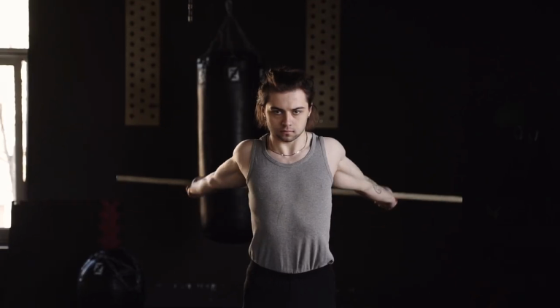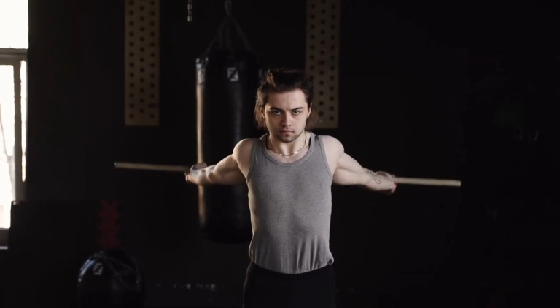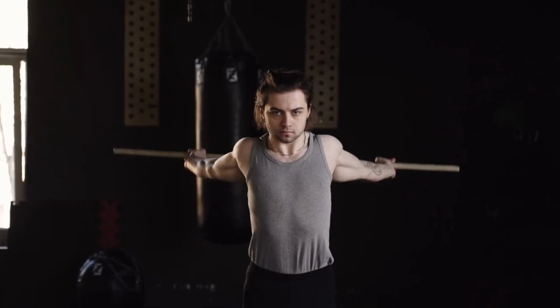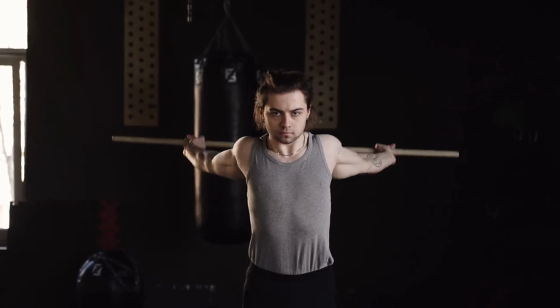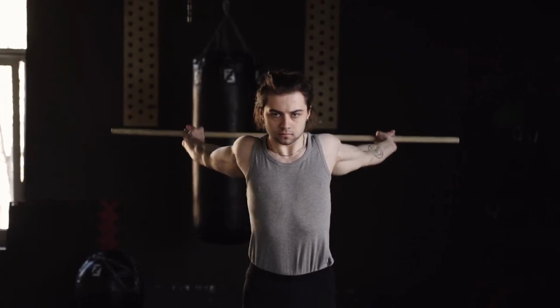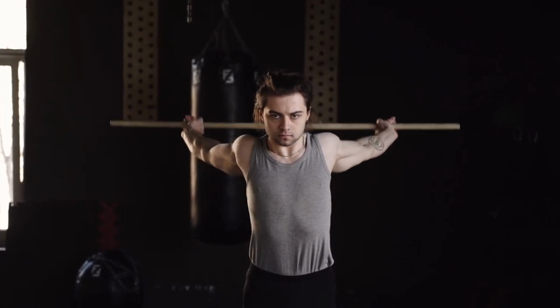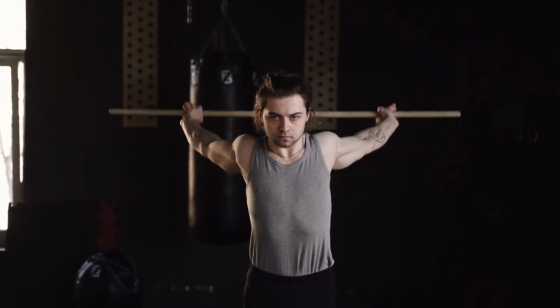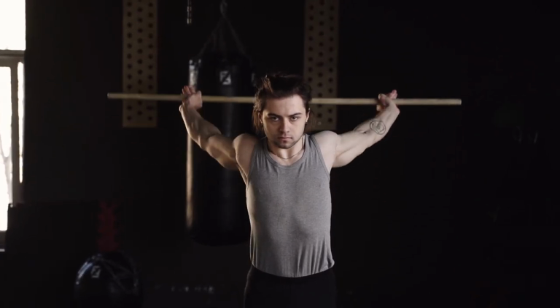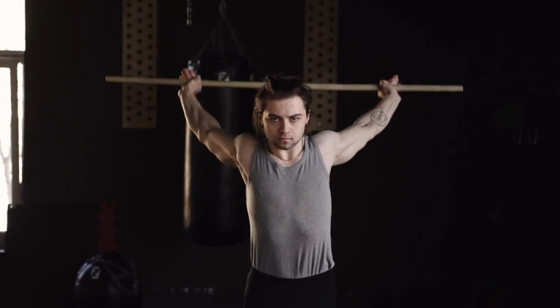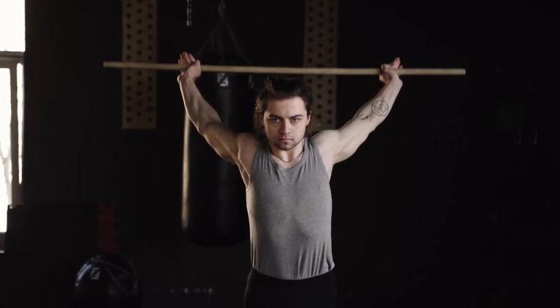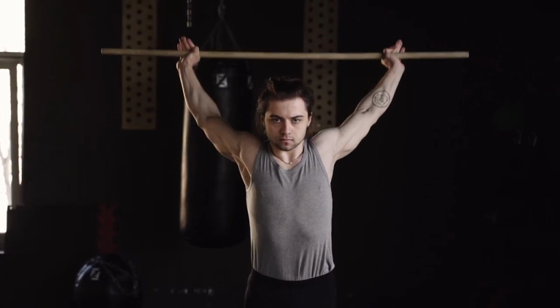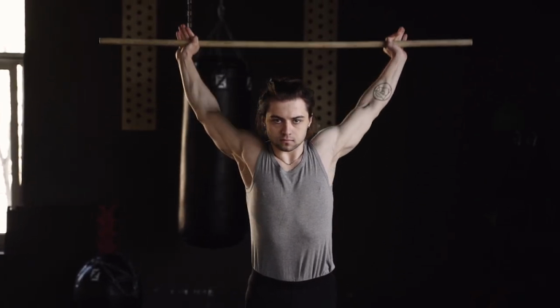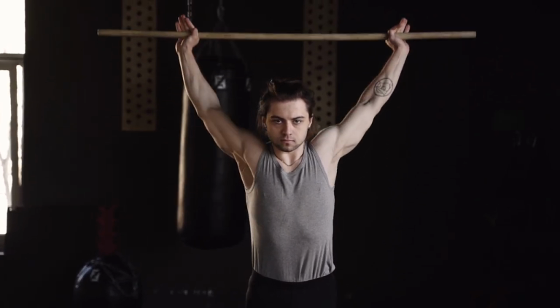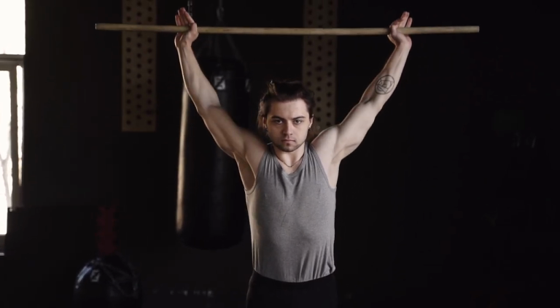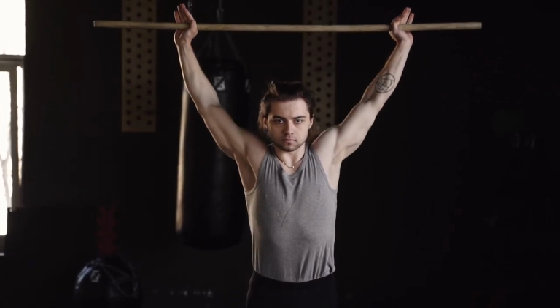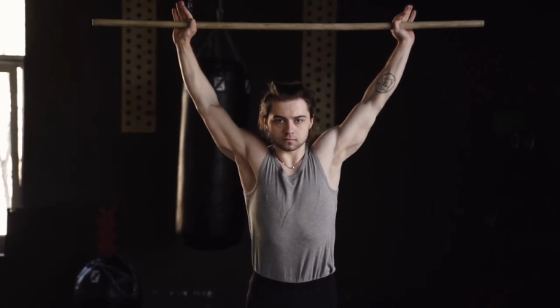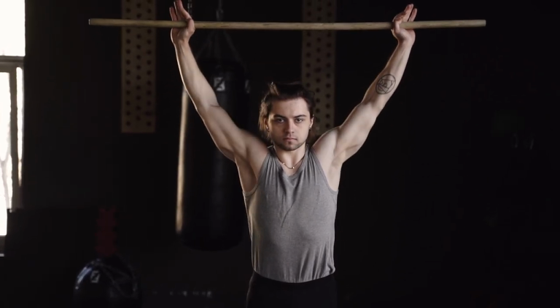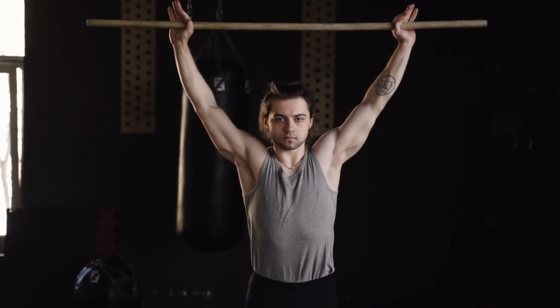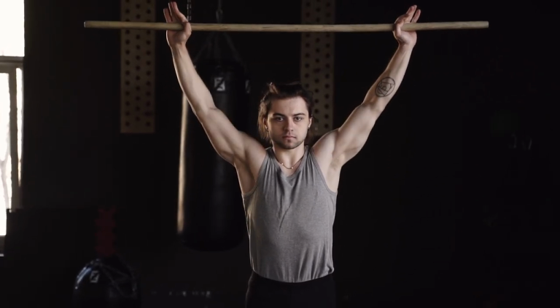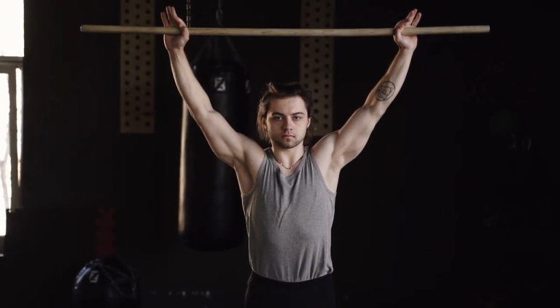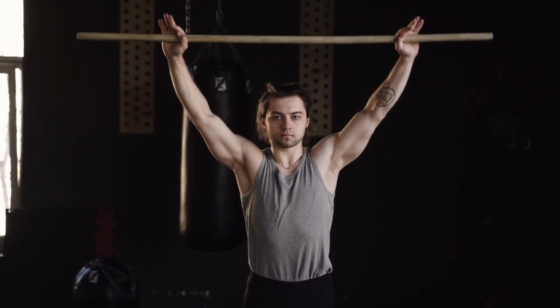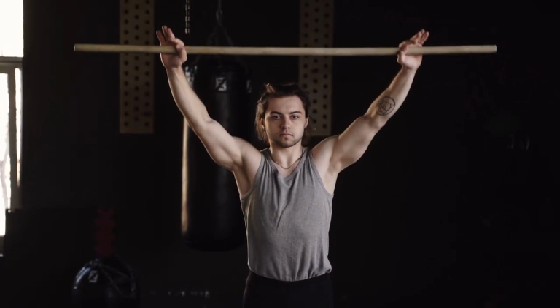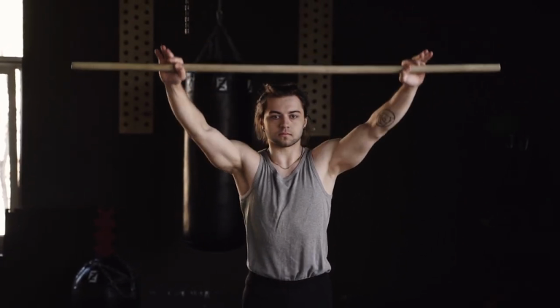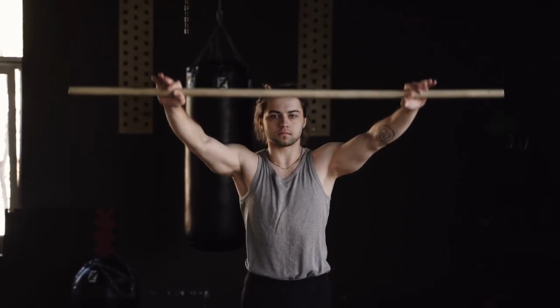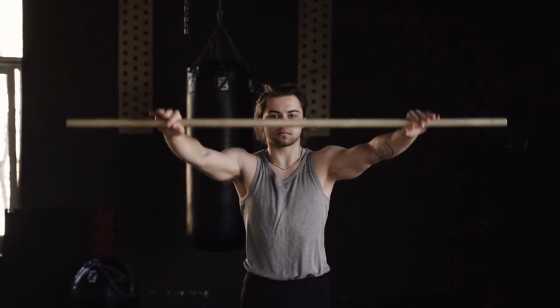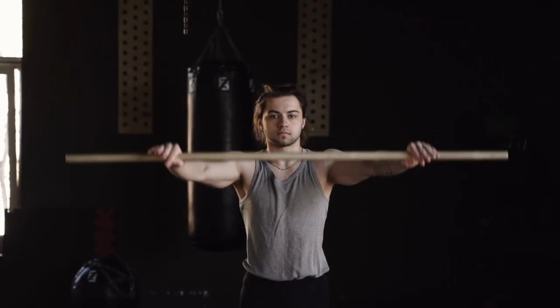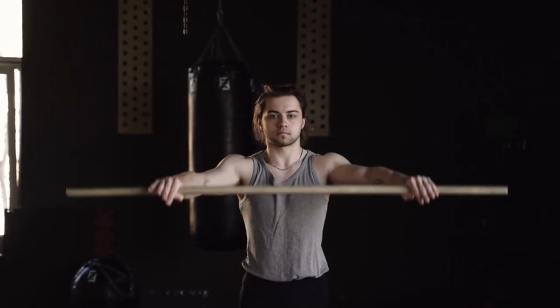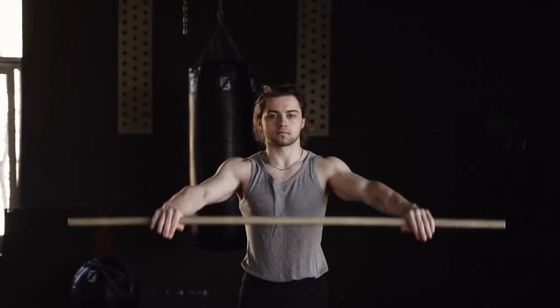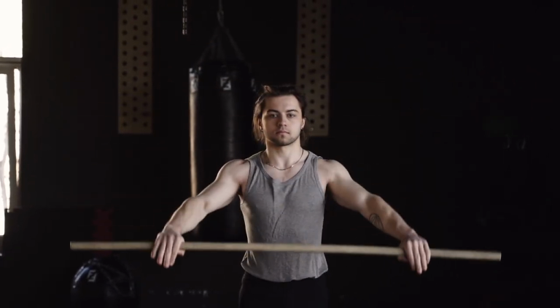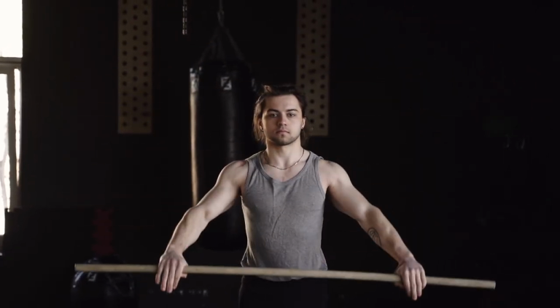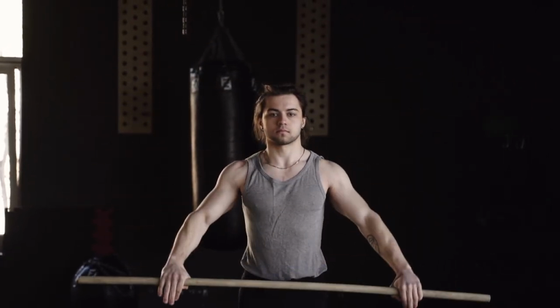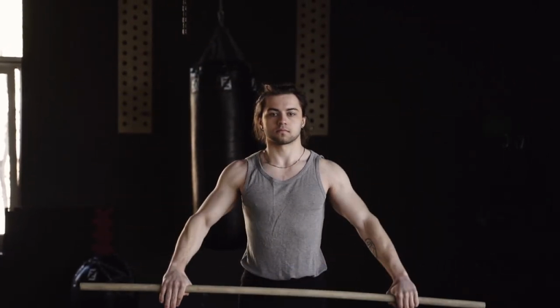Do you suffer with back pain and you need to strengthen your back? Let me give you some gym tips.